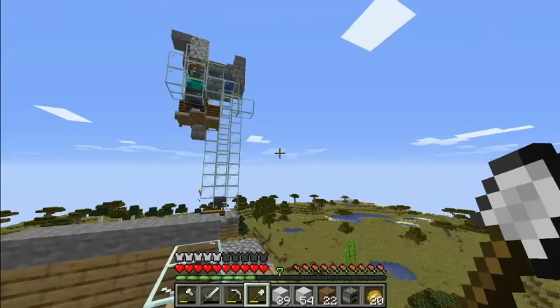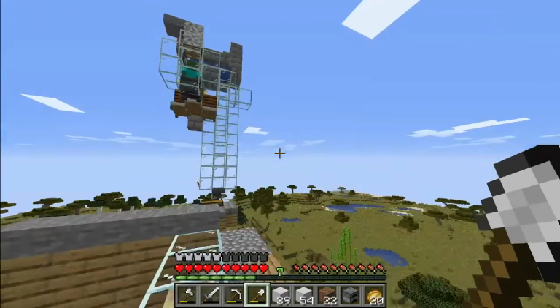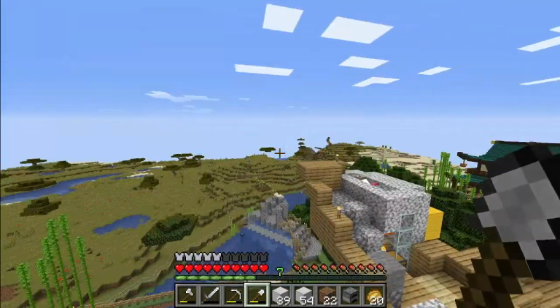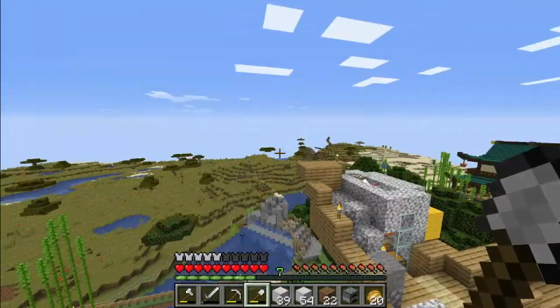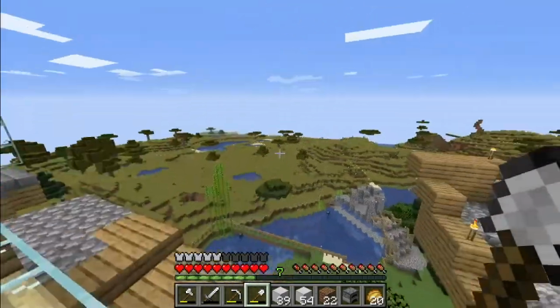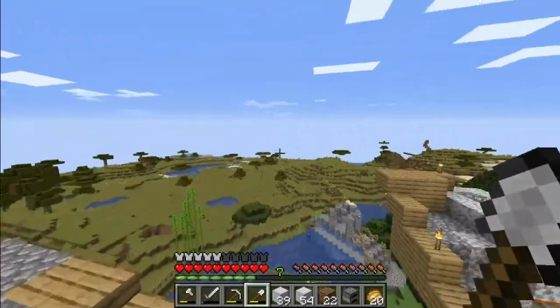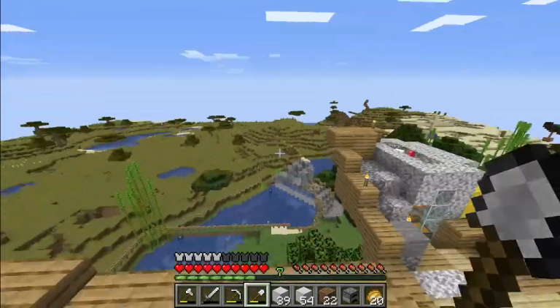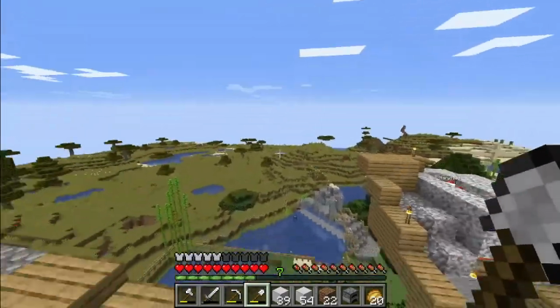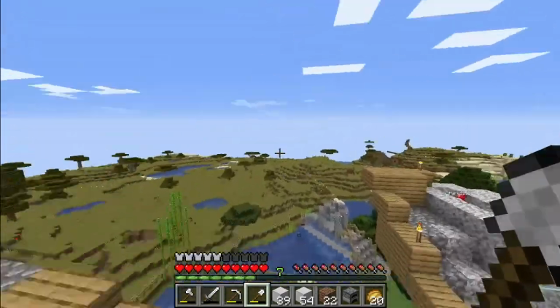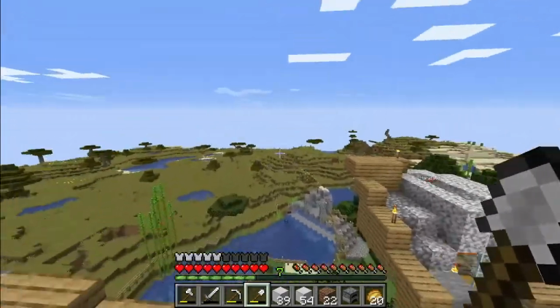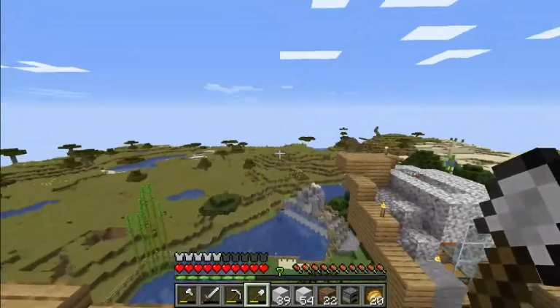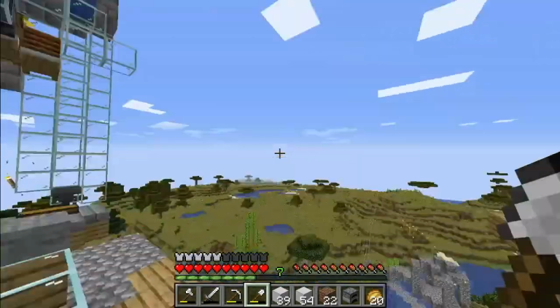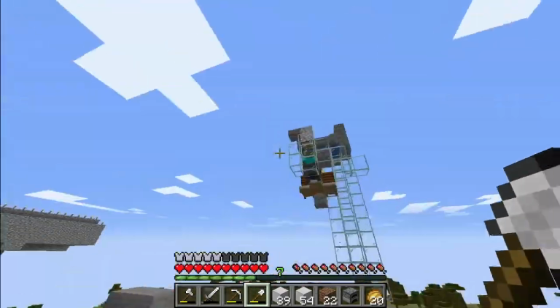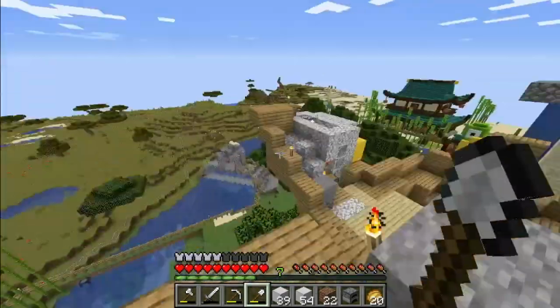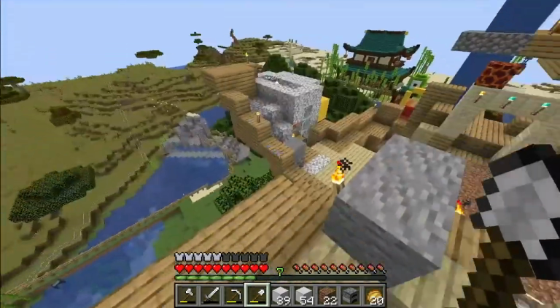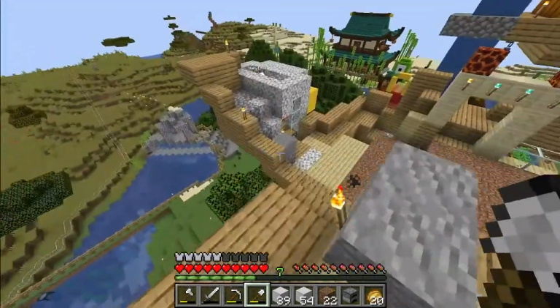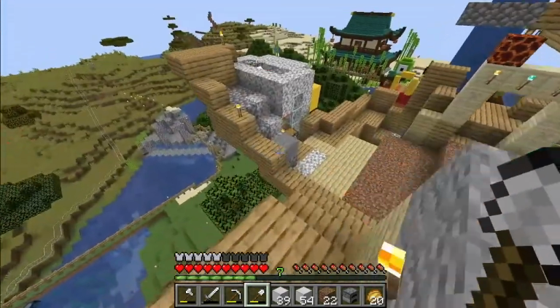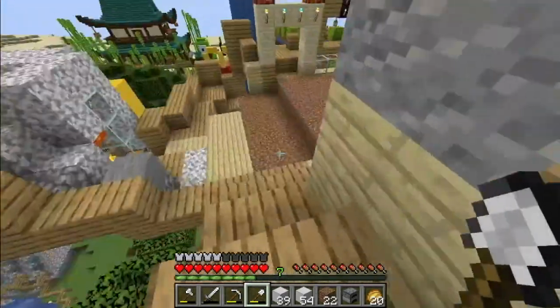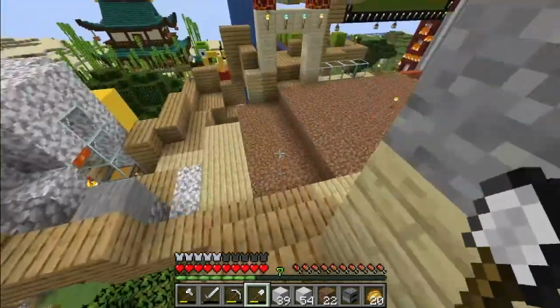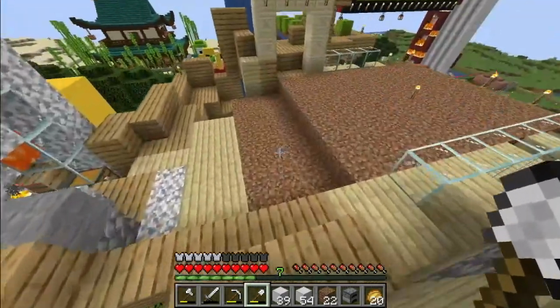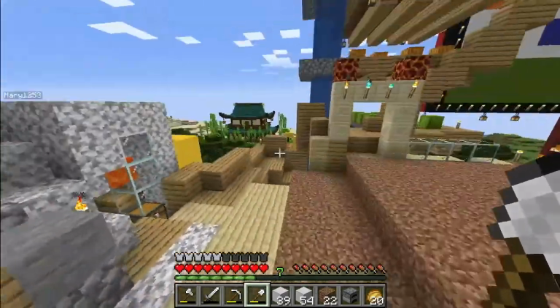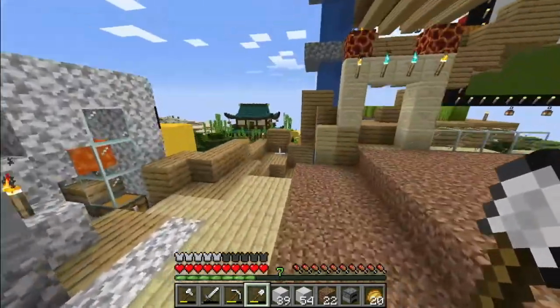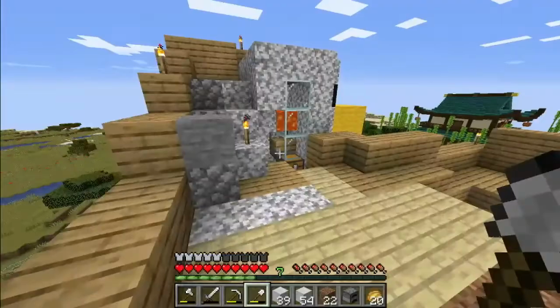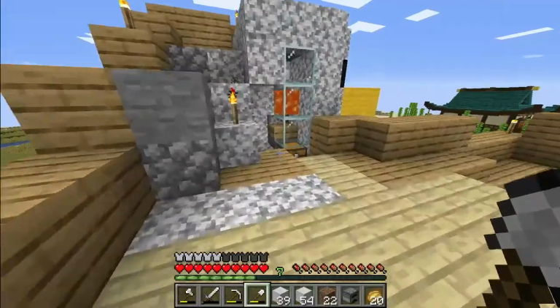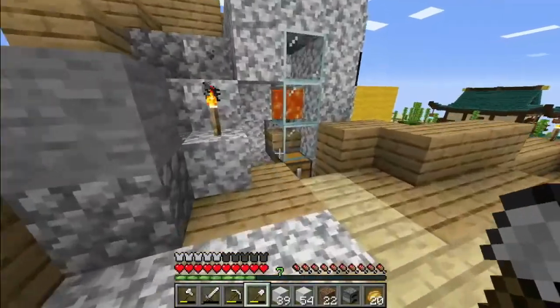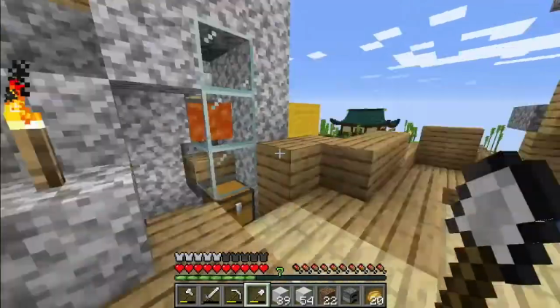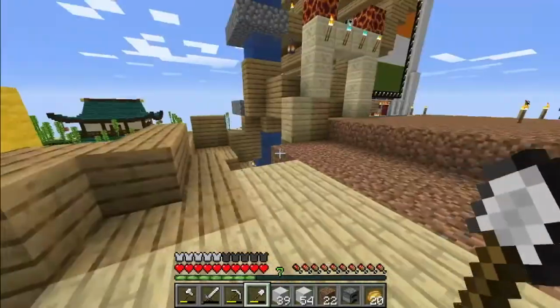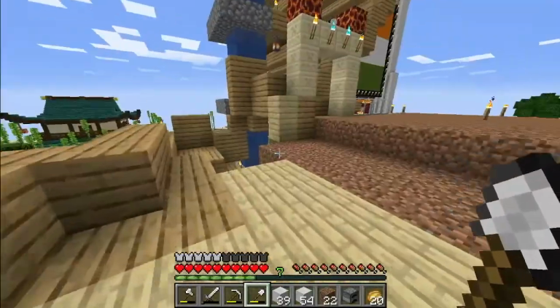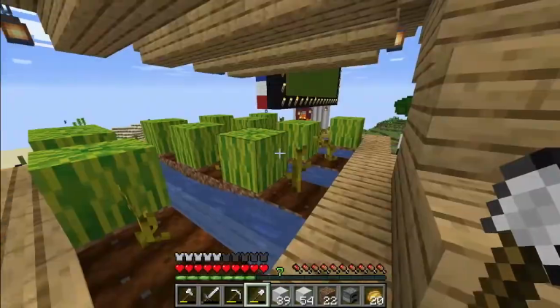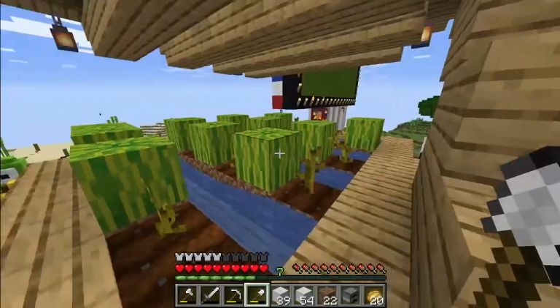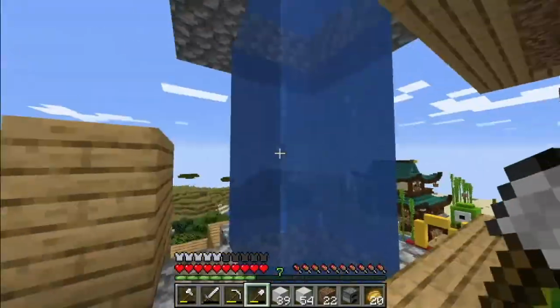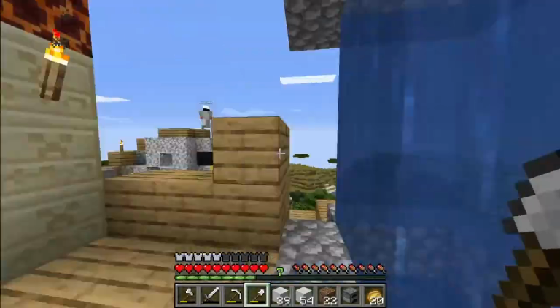There's a golem at the top and that makes us have infinite iron — it was crazy to make because we had to bring a villager all the way from over there. The melon farm too.